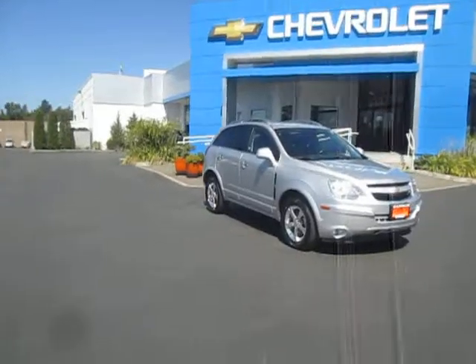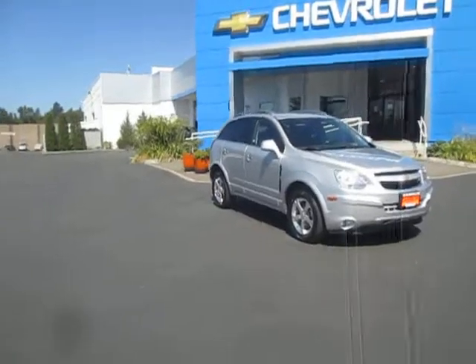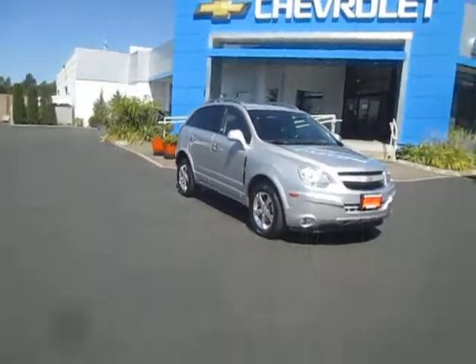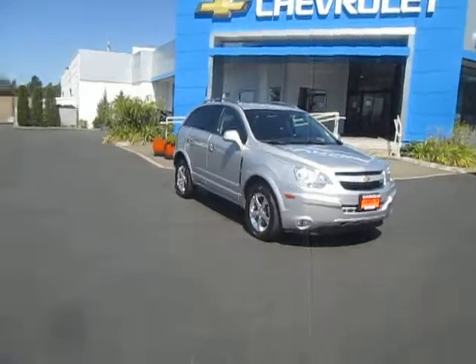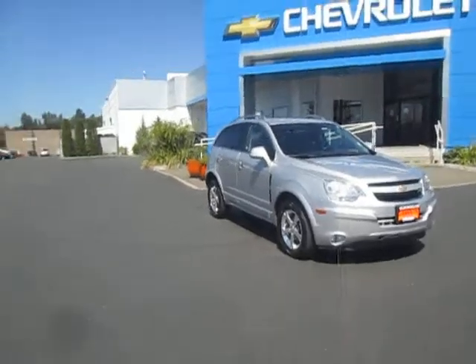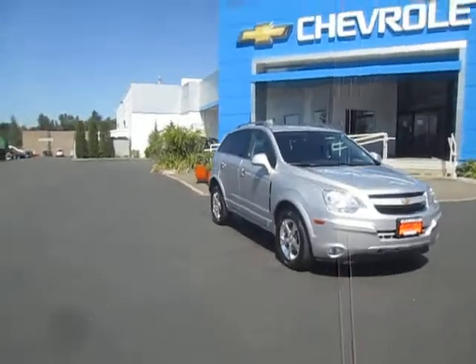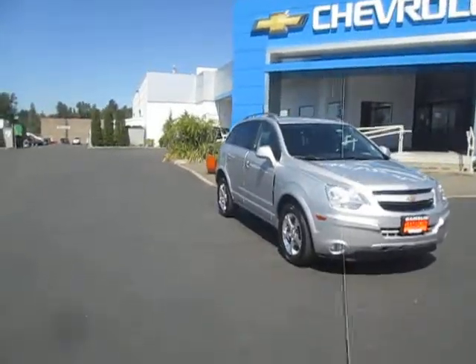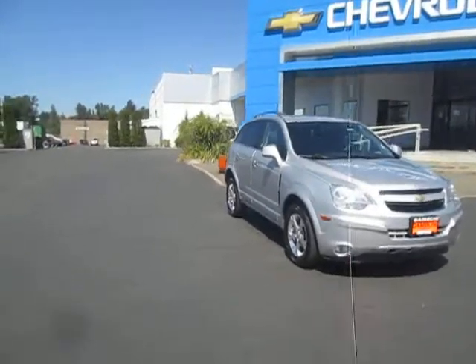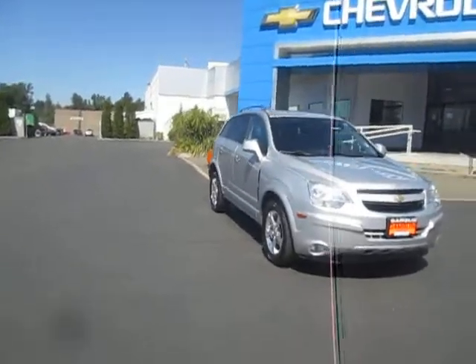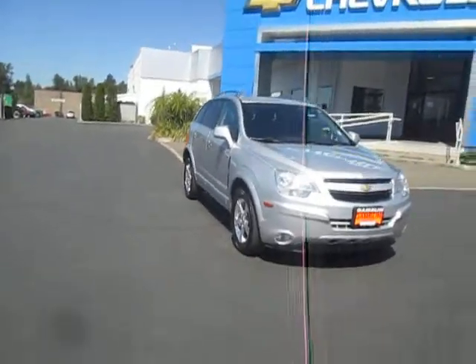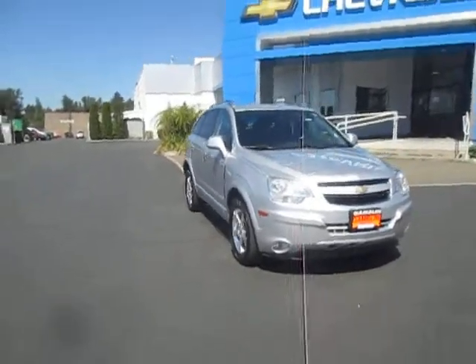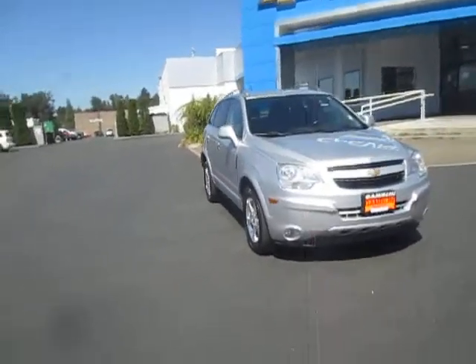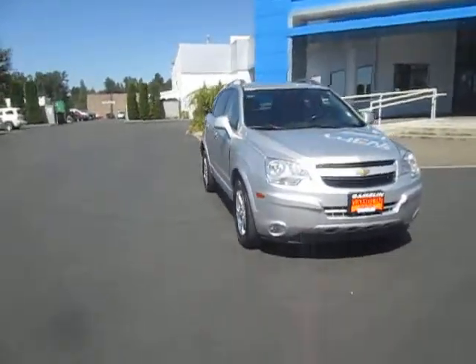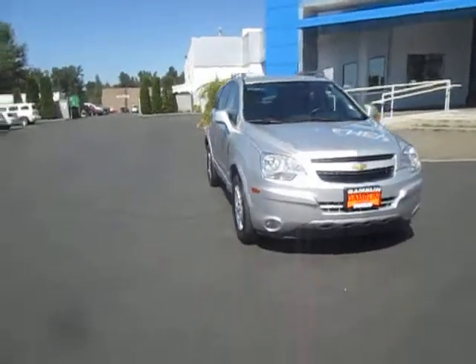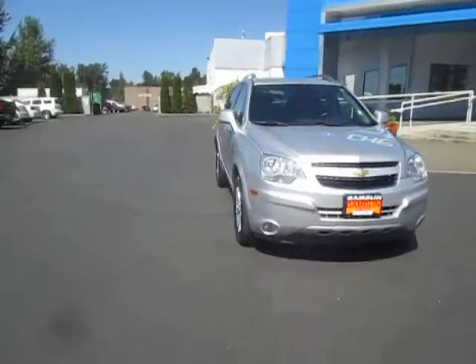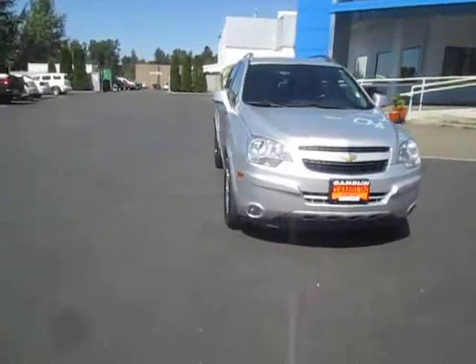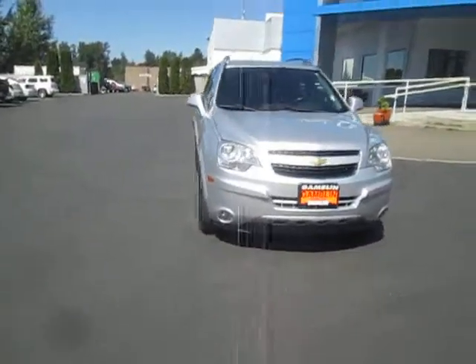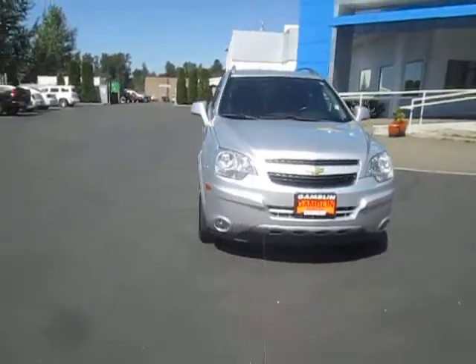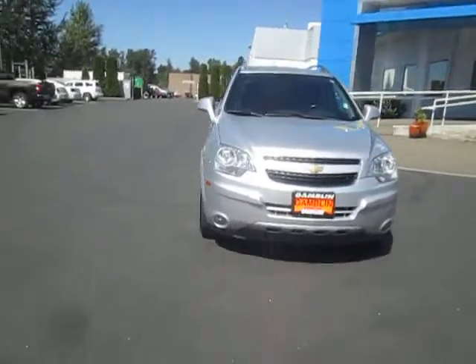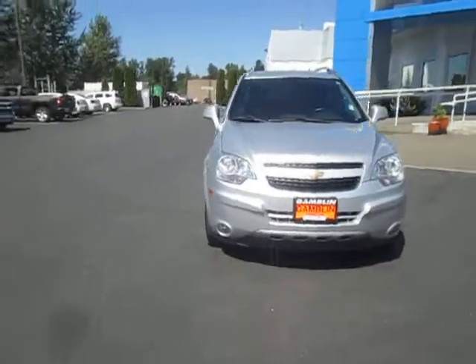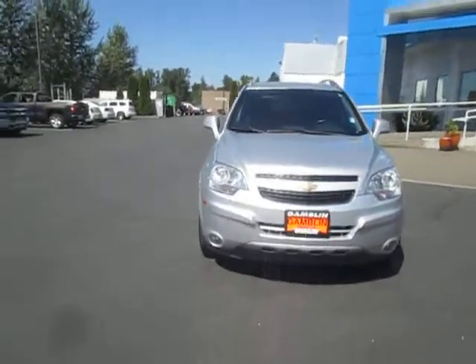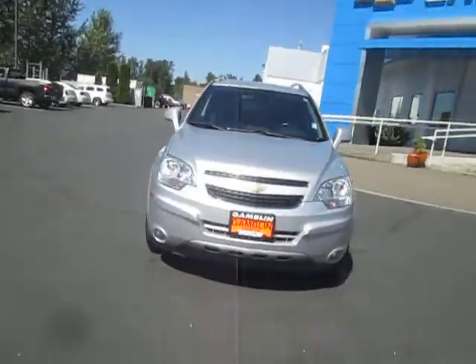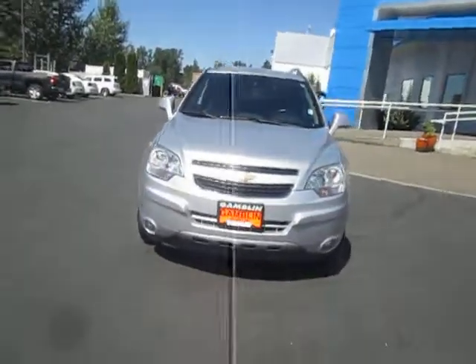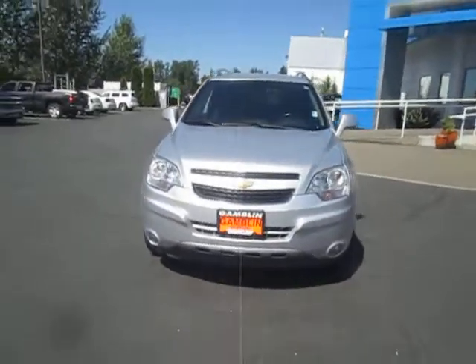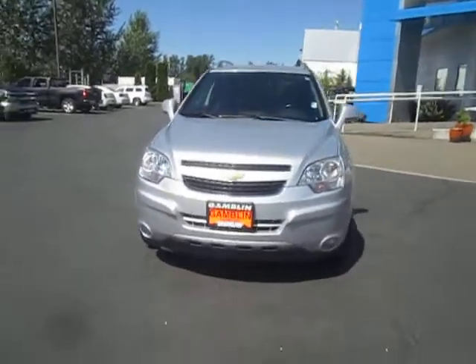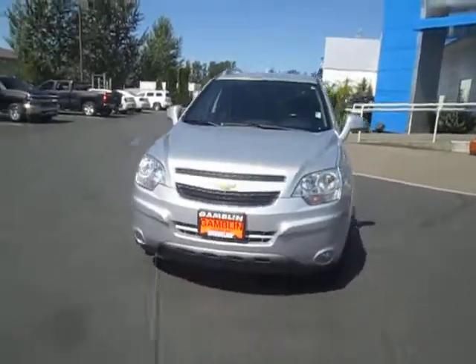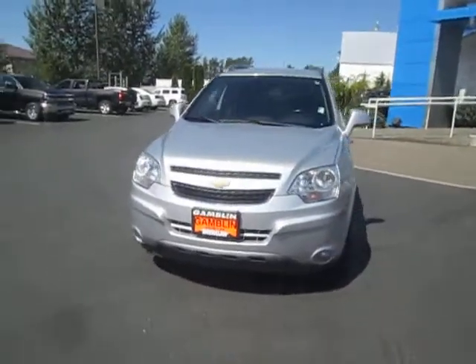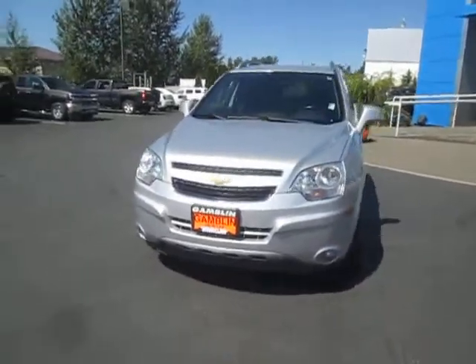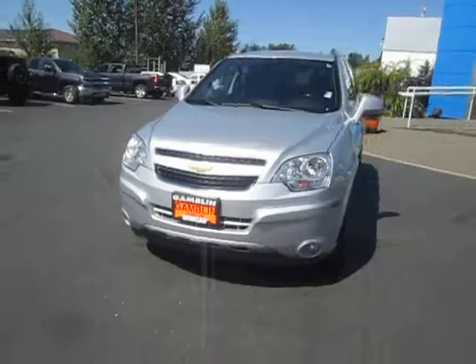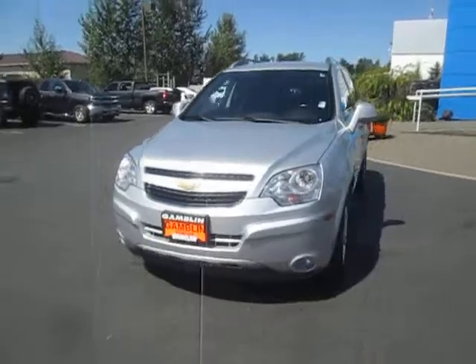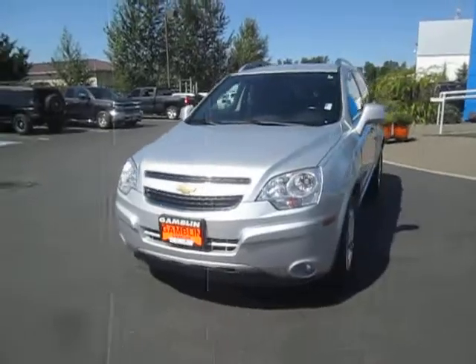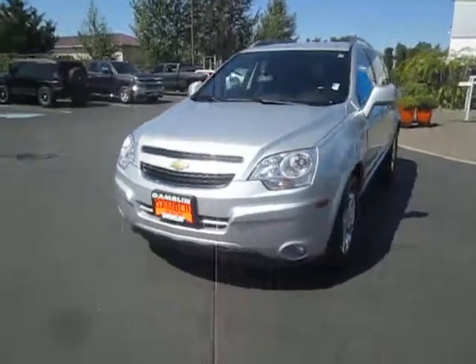Hey guys, Andy here with Art Gambling Motors here to tell you guys about our 2012 Chevy Captiva.